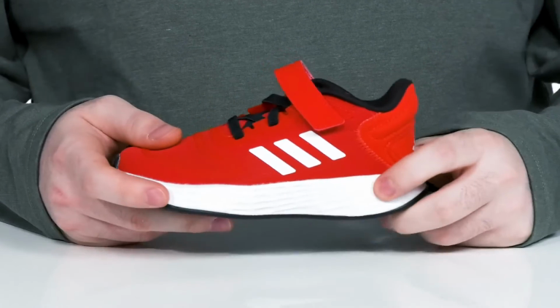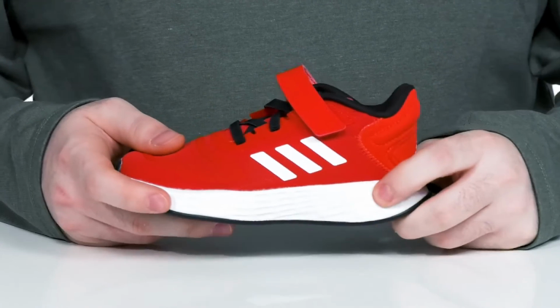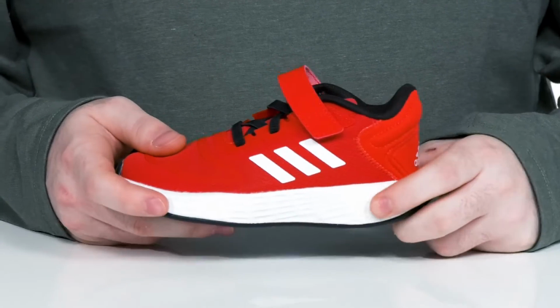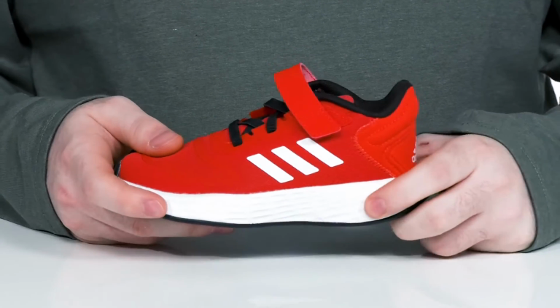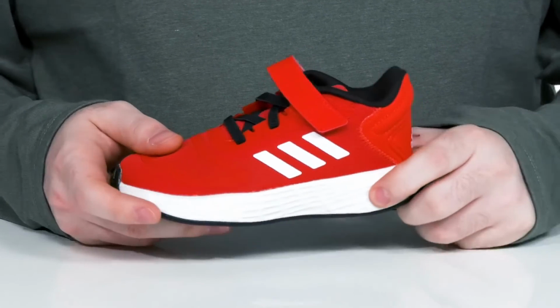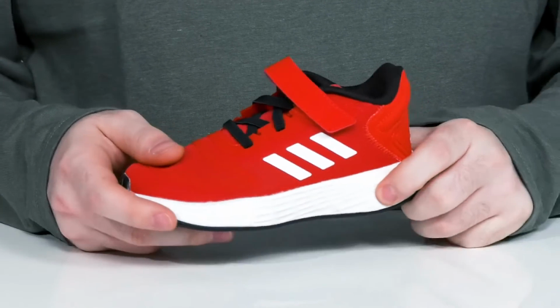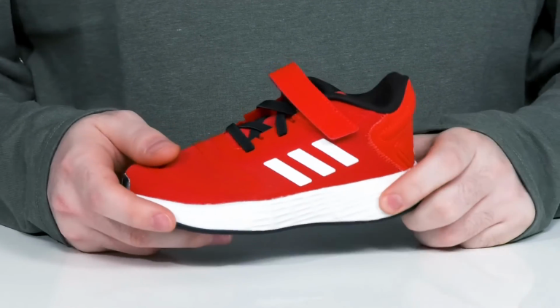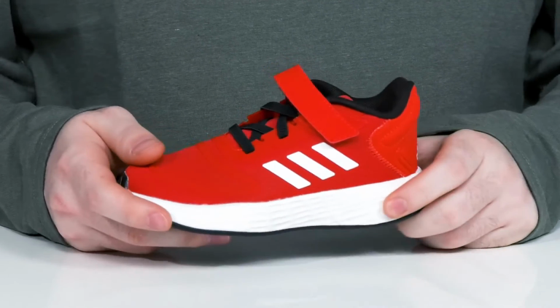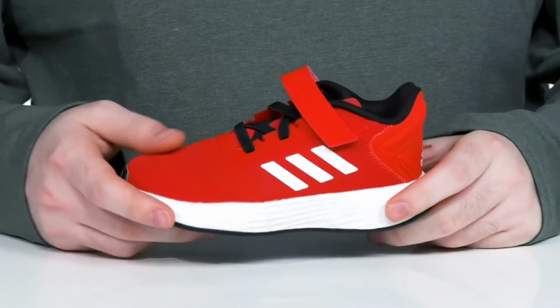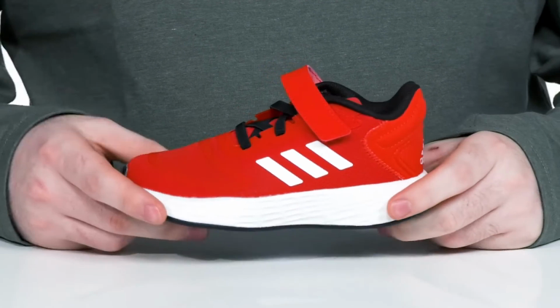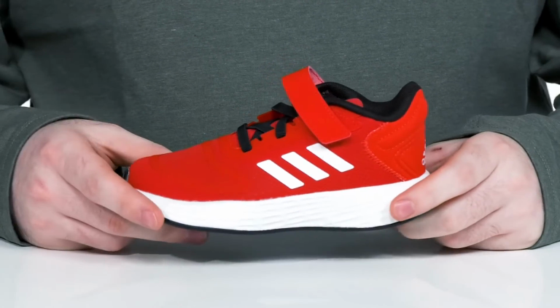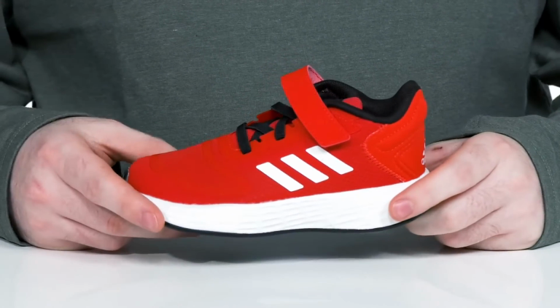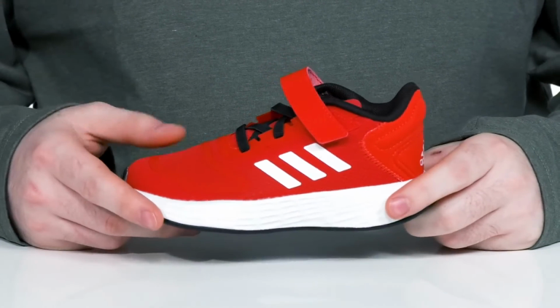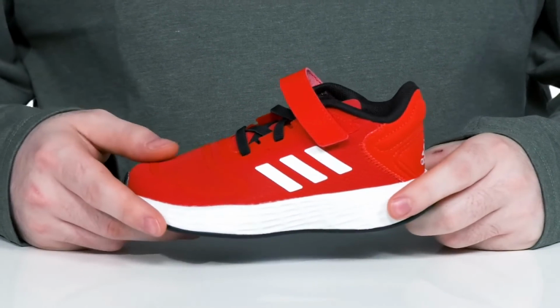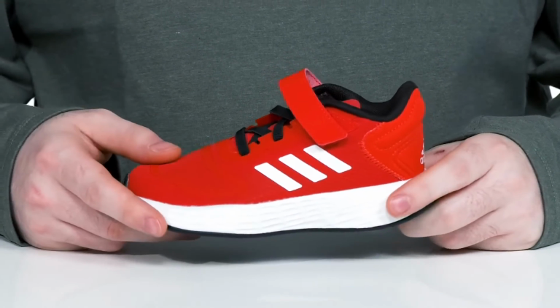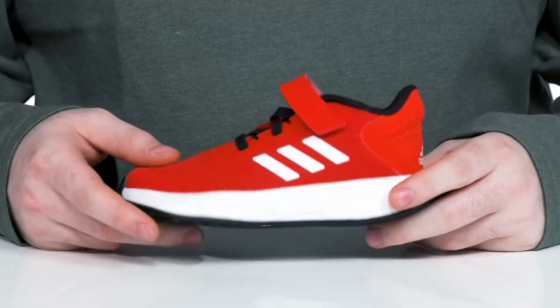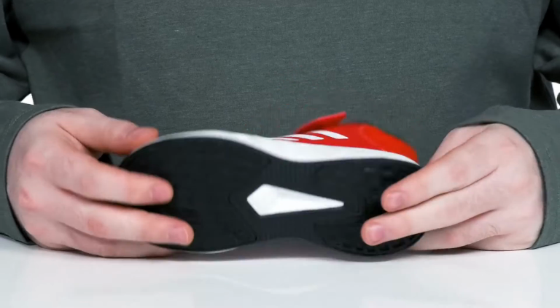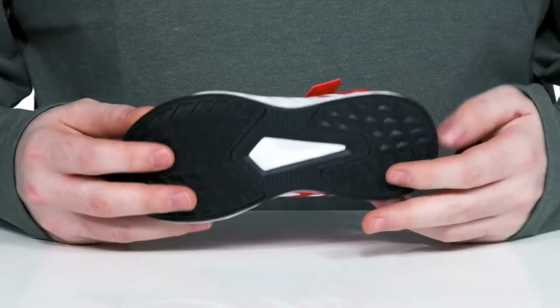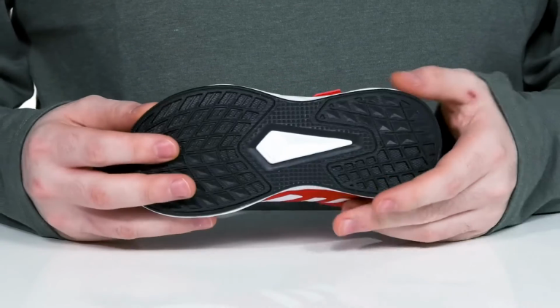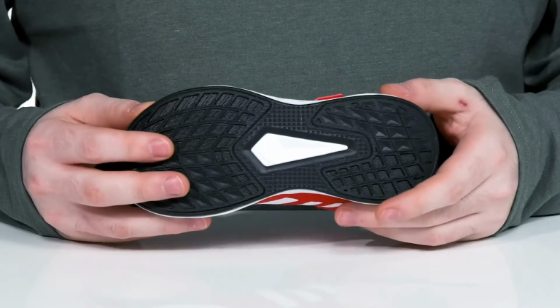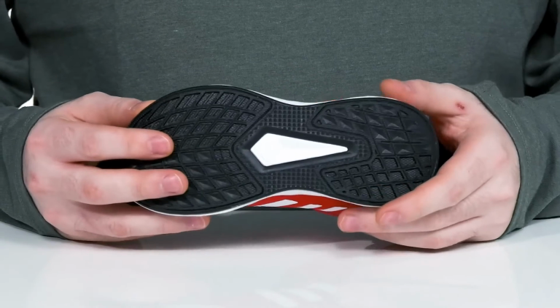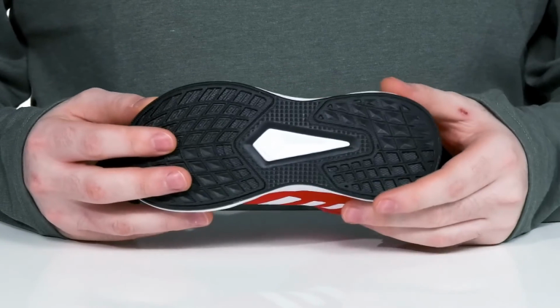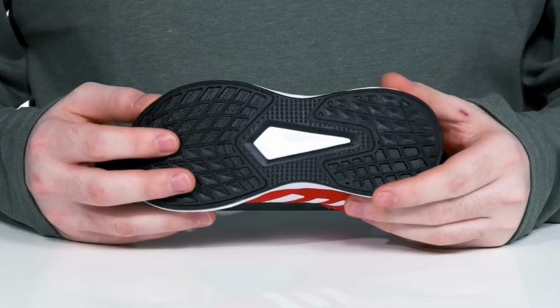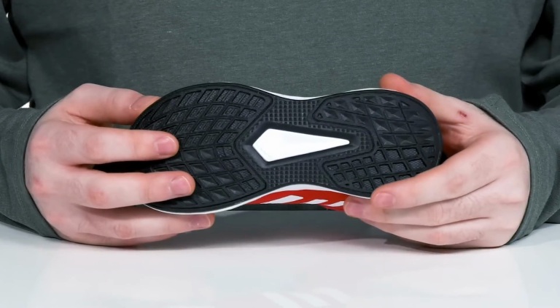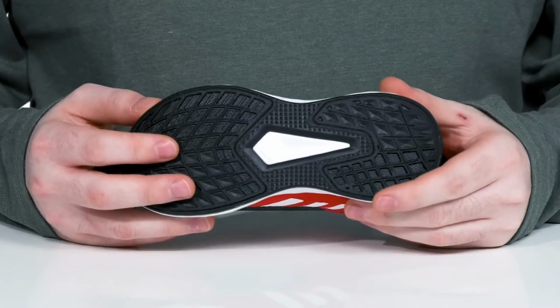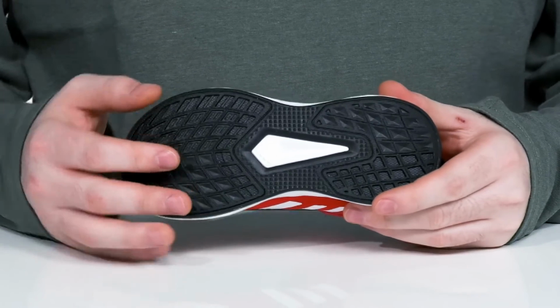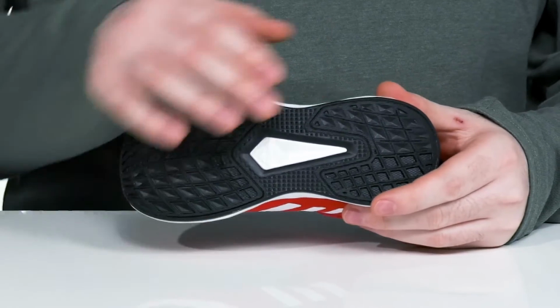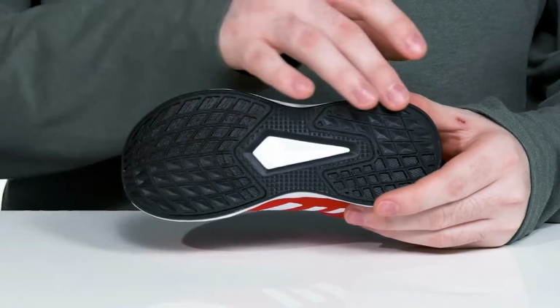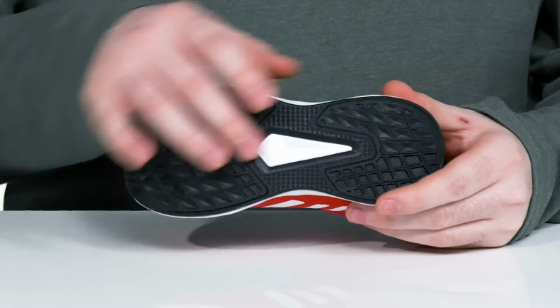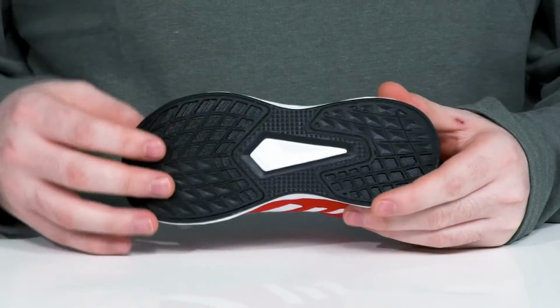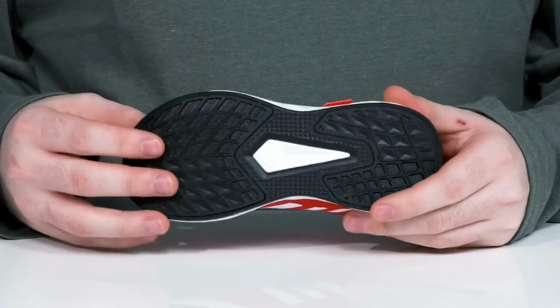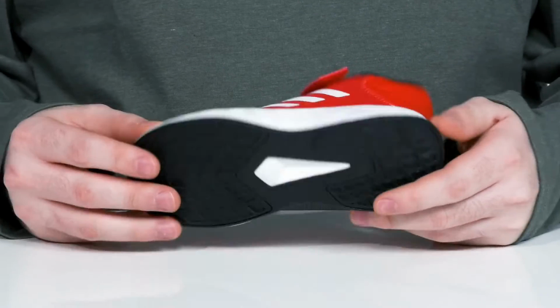The midsole in the middle is EVA to give it extra responsiveness, and it sits on top of a rubber outsole for maximum traction.